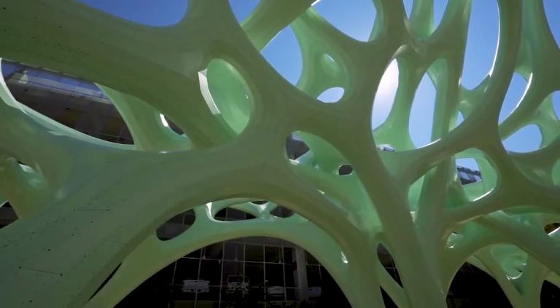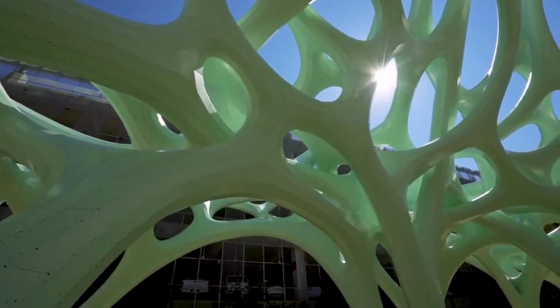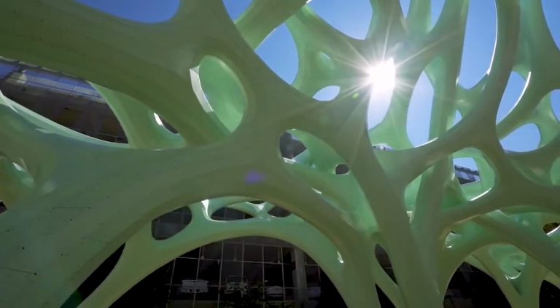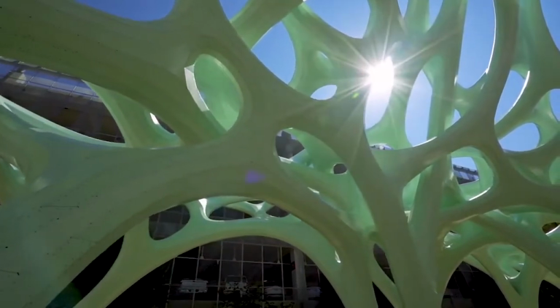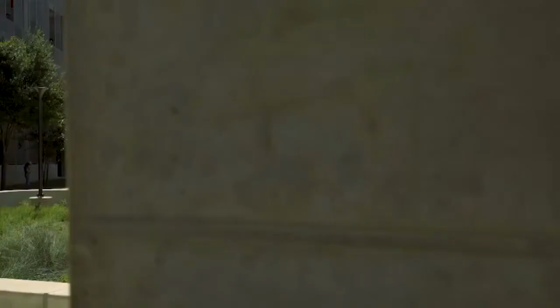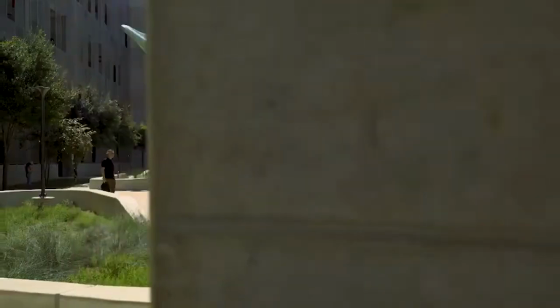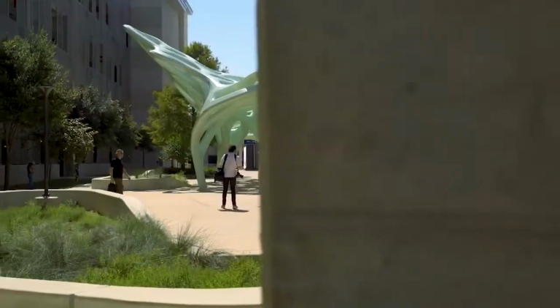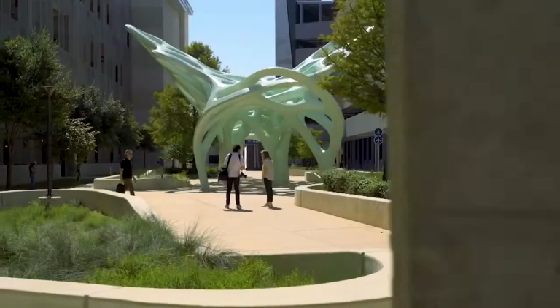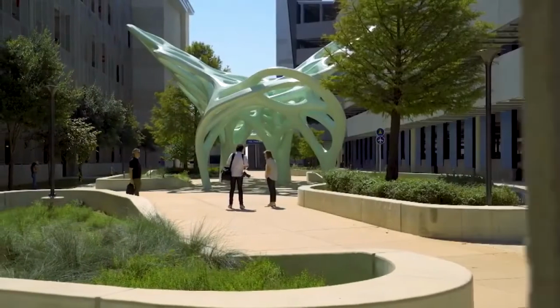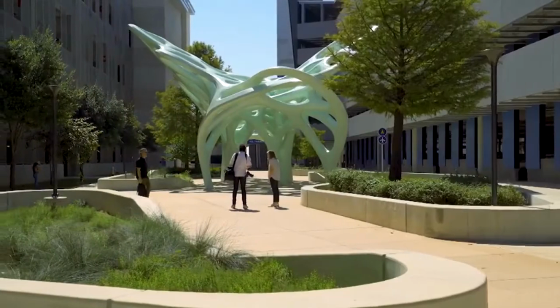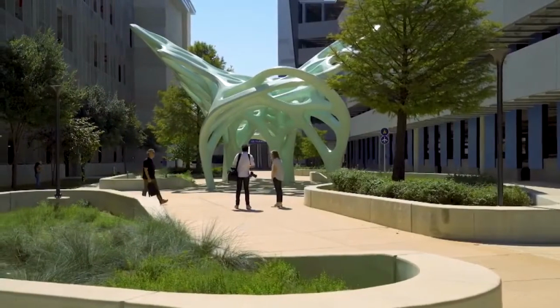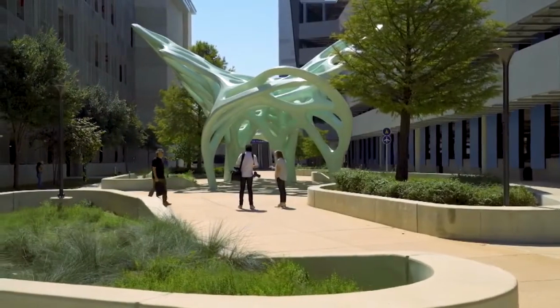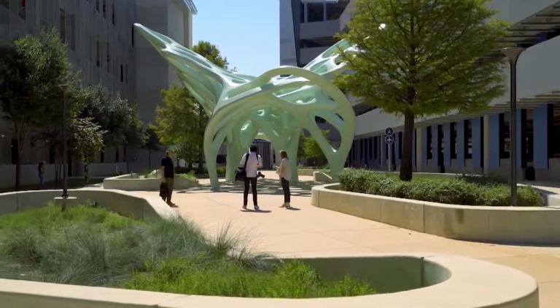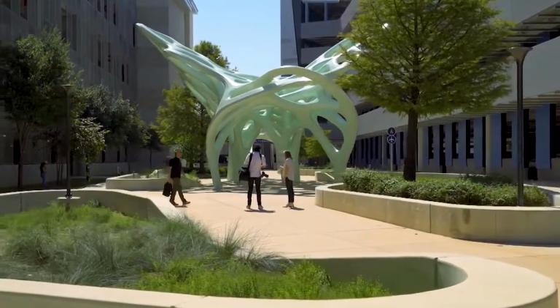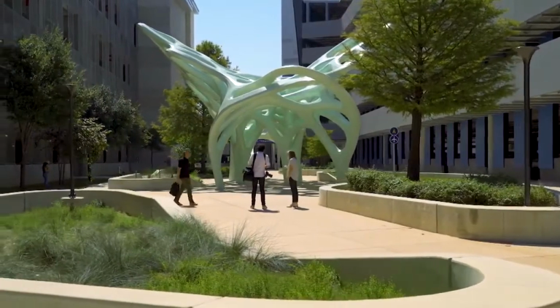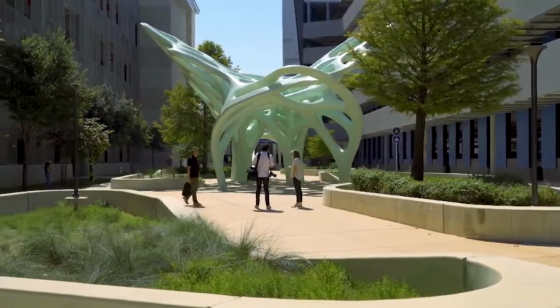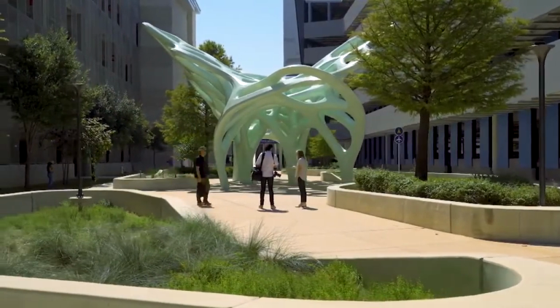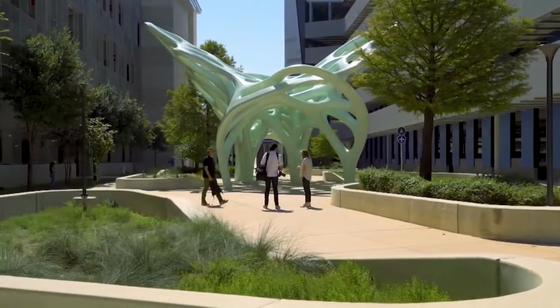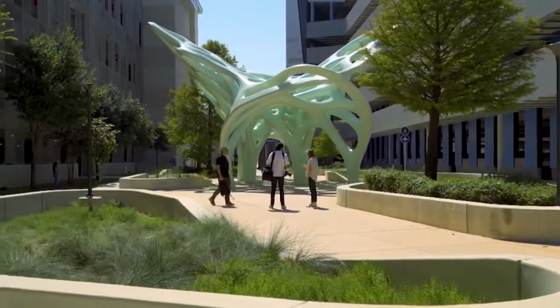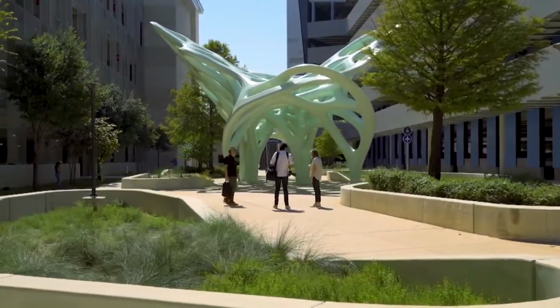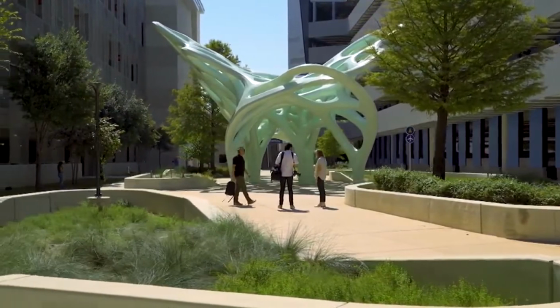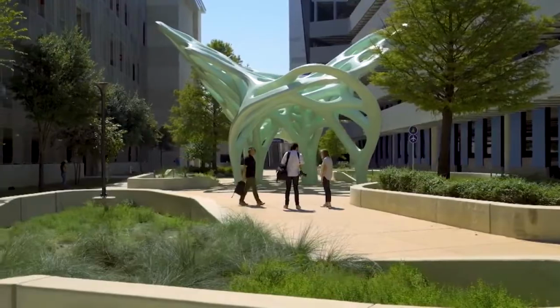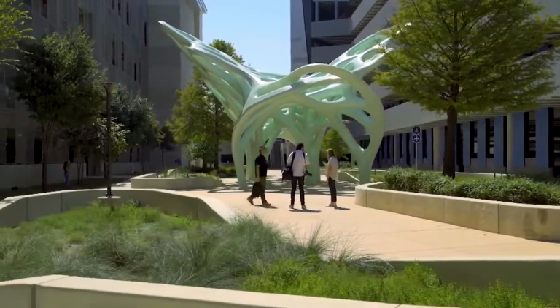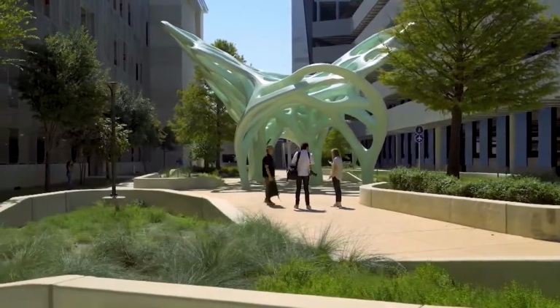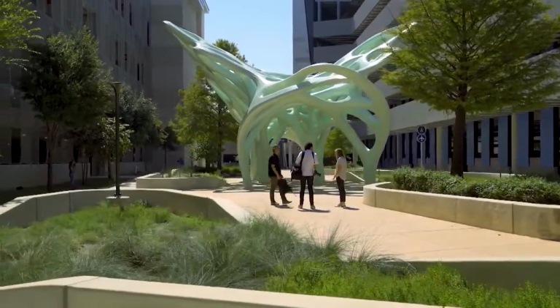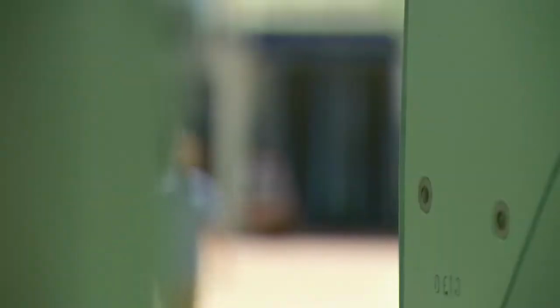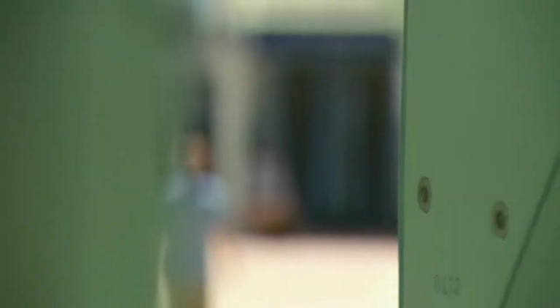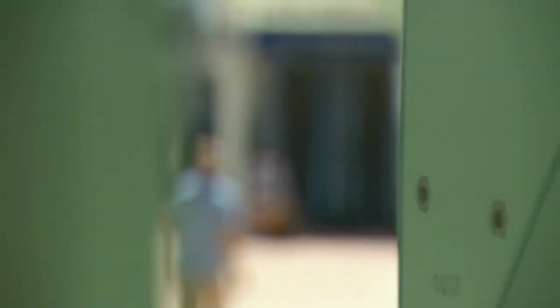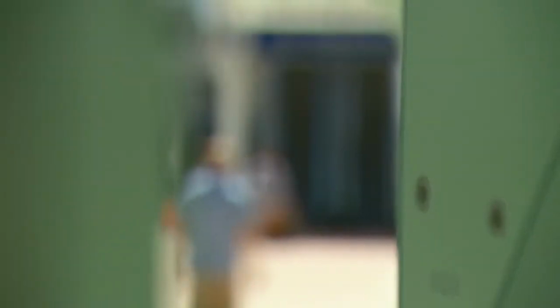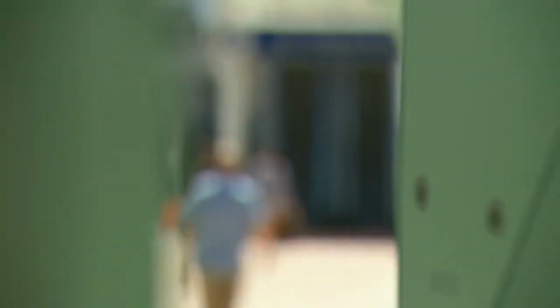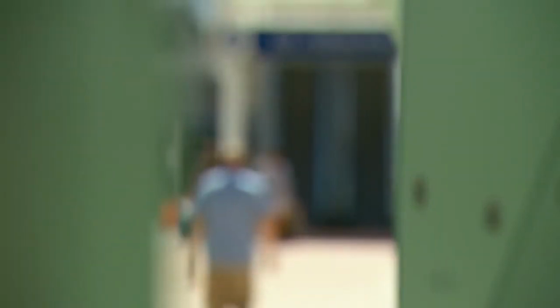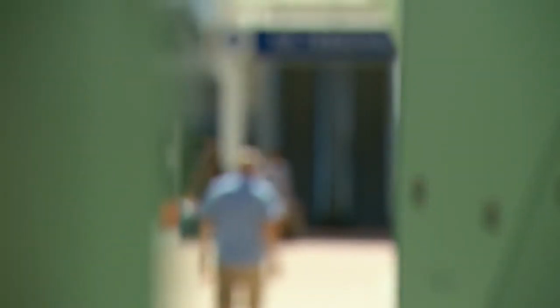Trained architect and artist Mark Fornes aspired to create a physical place for everyone to experience the piece in their own unique way.